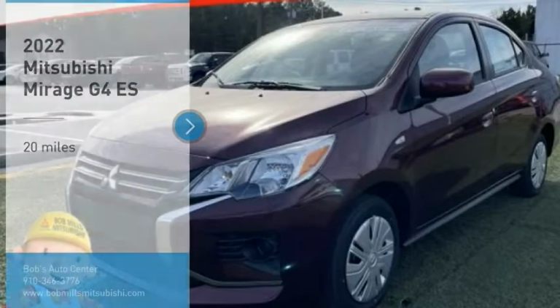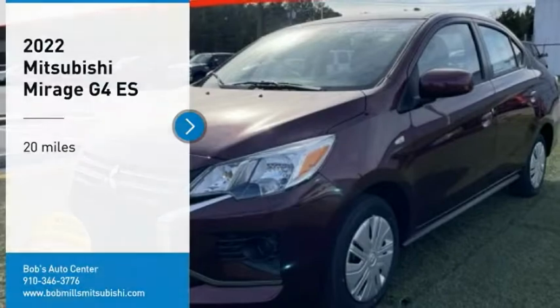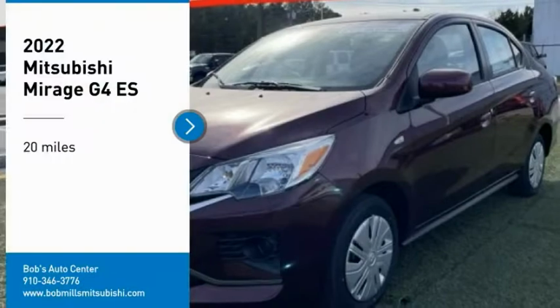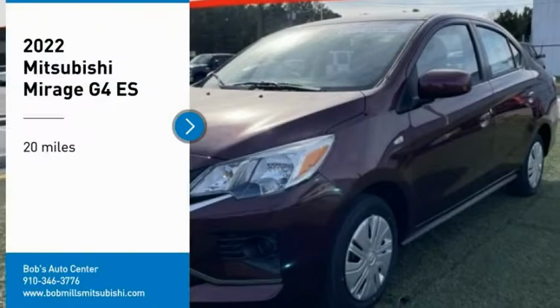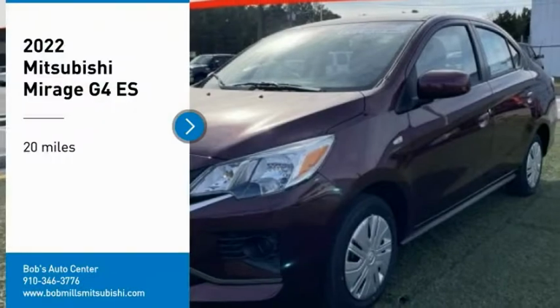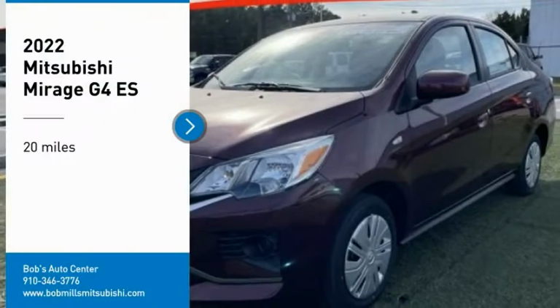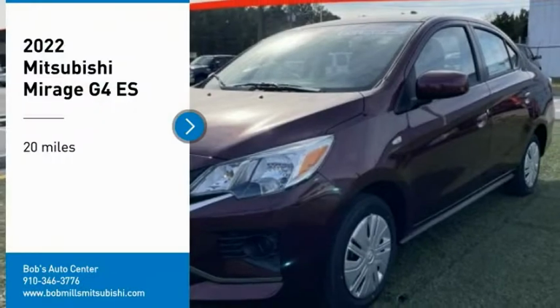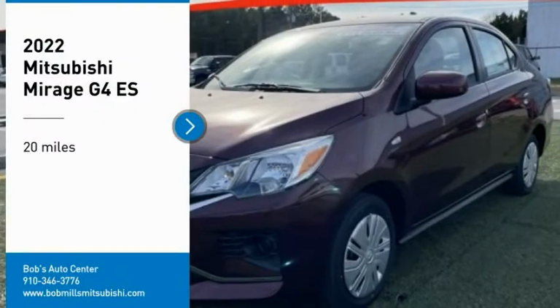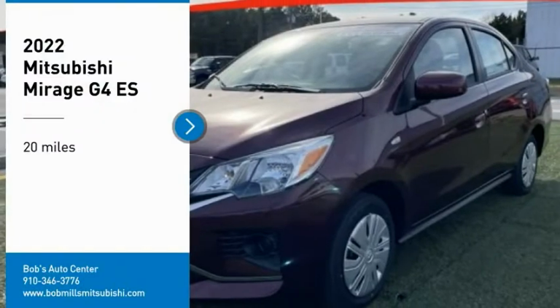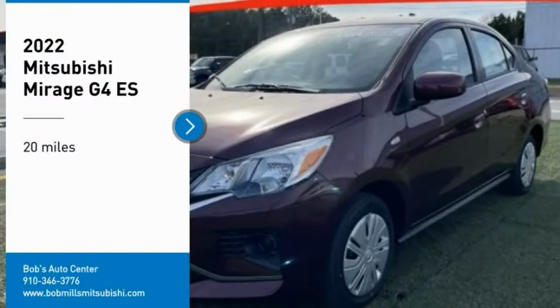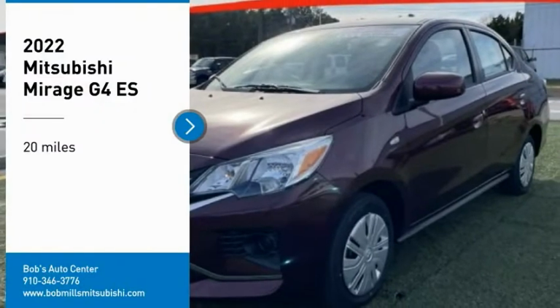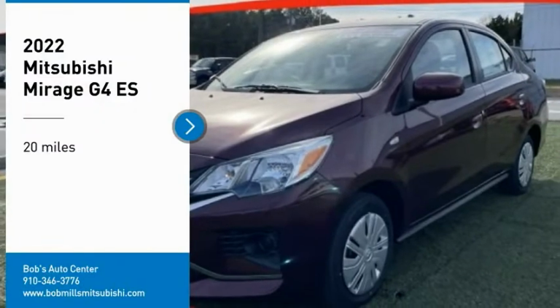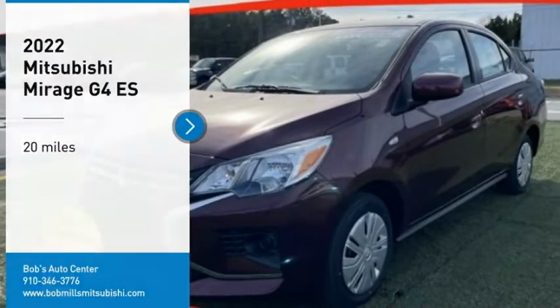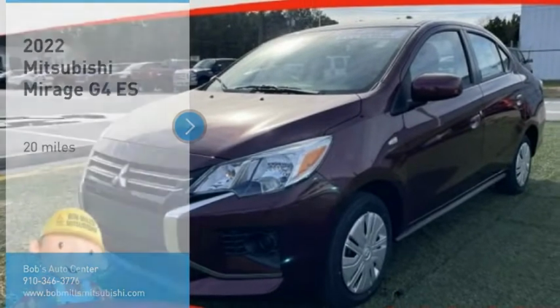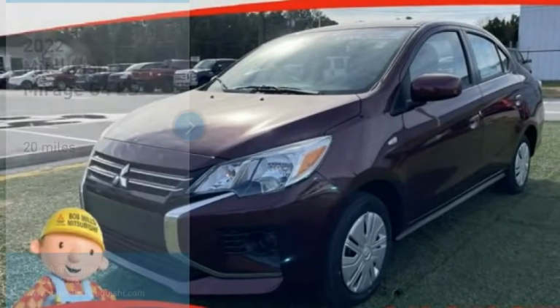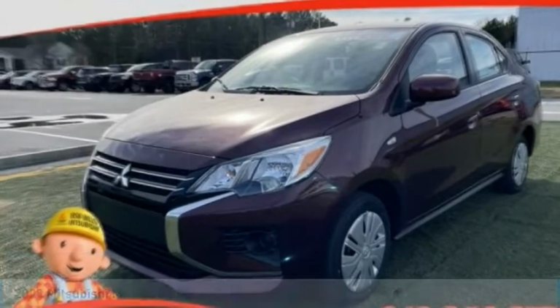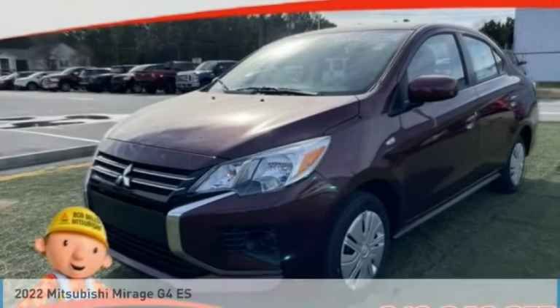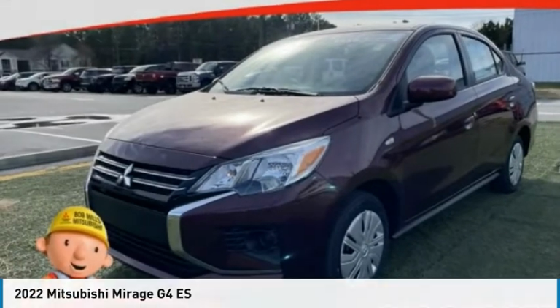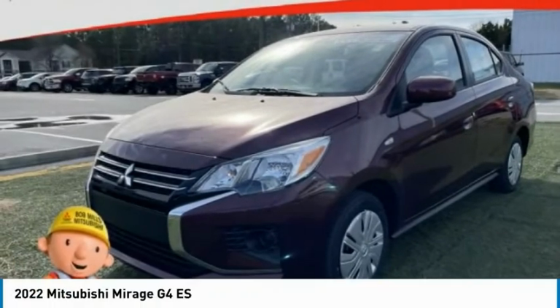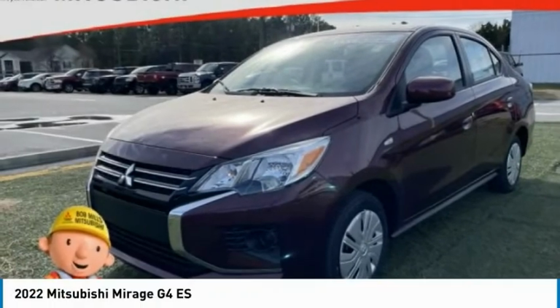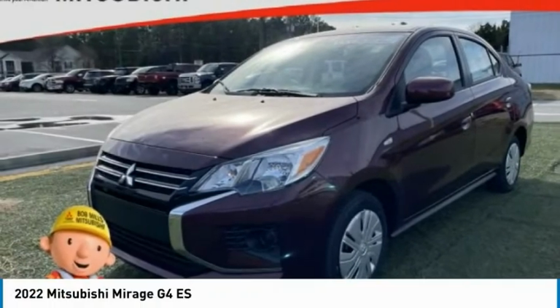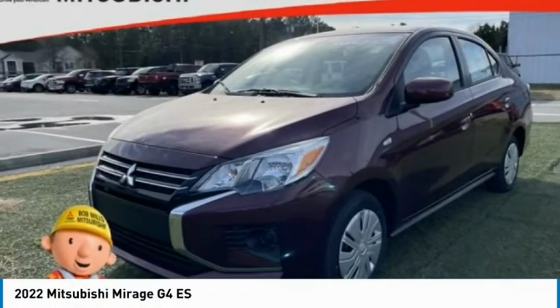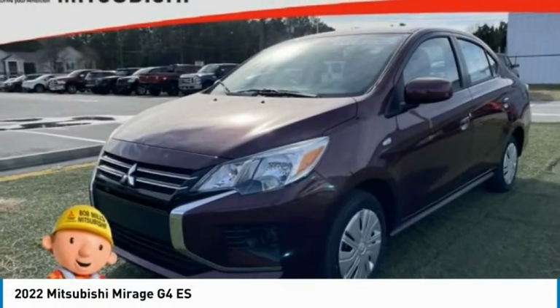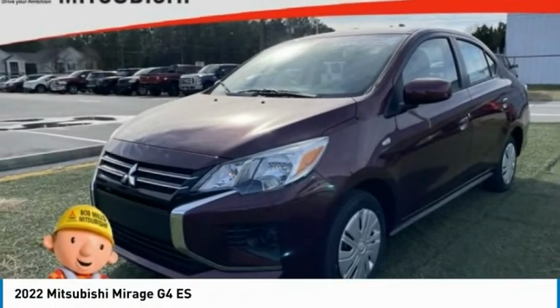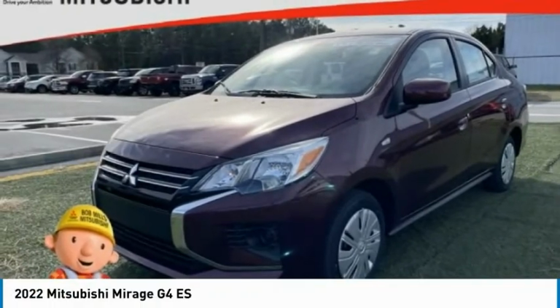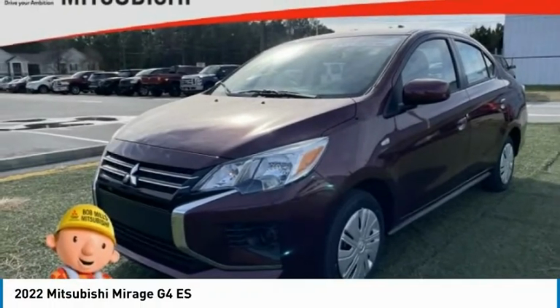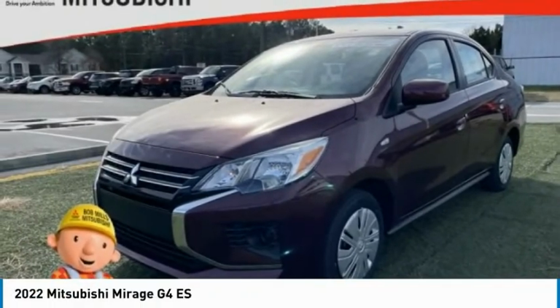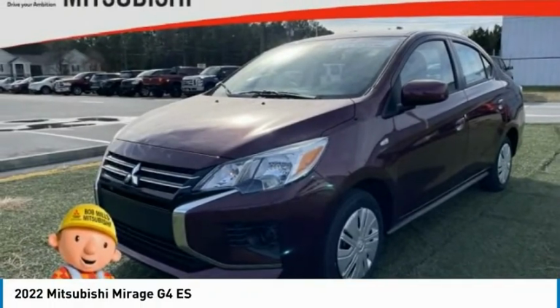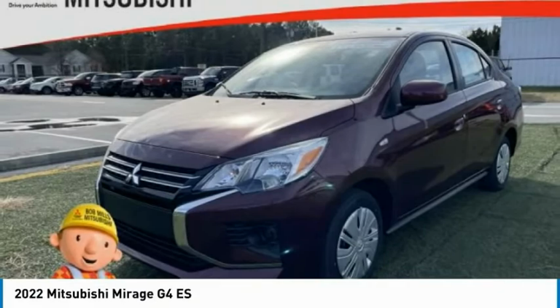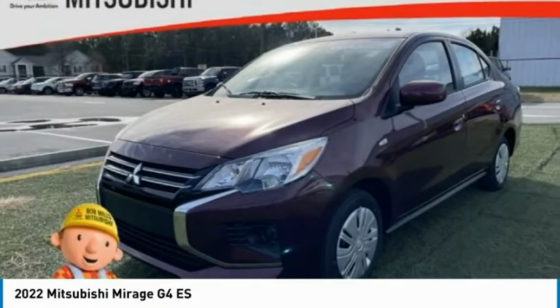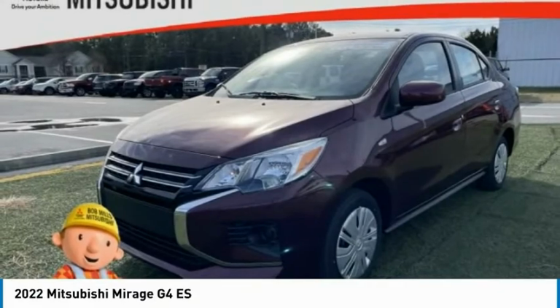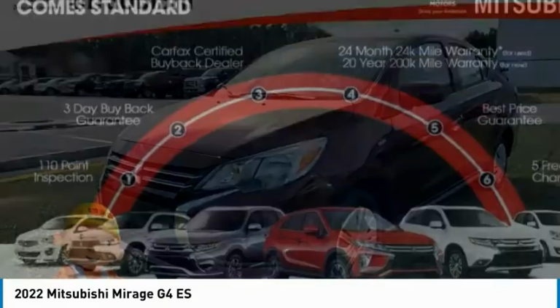Looking for the right vehicle? Check out the 2022 Mirage G4.